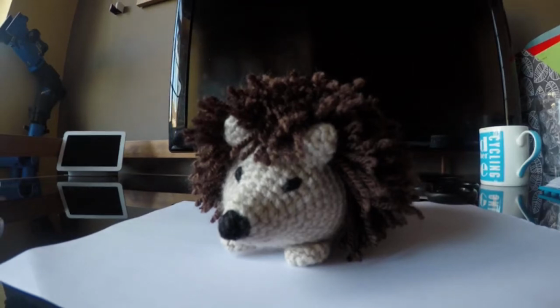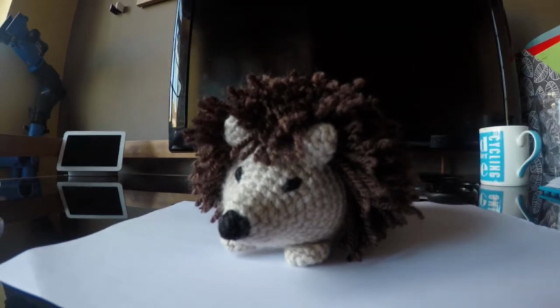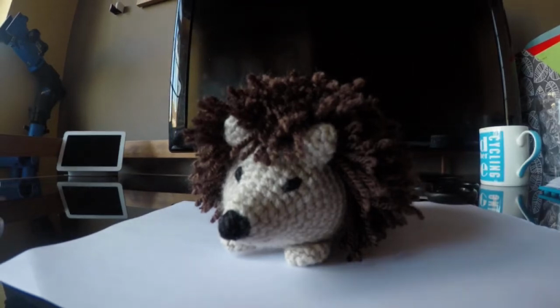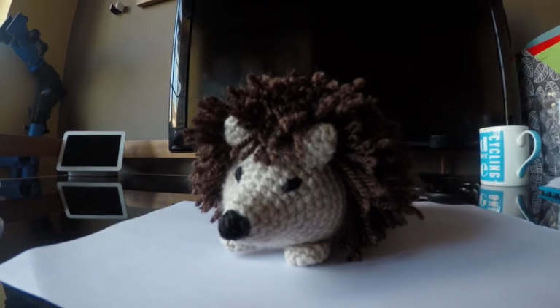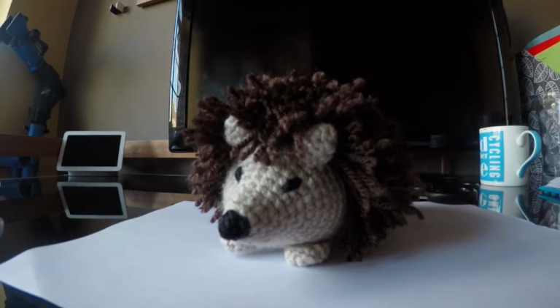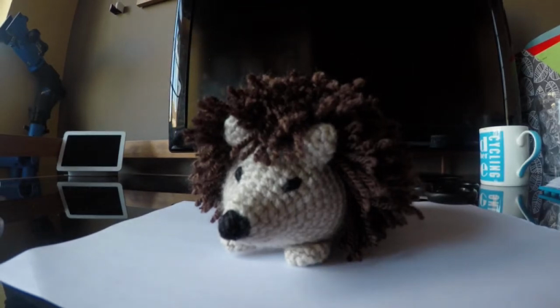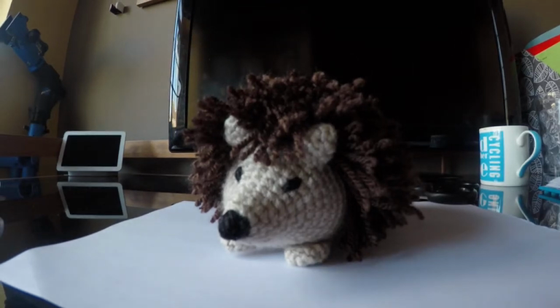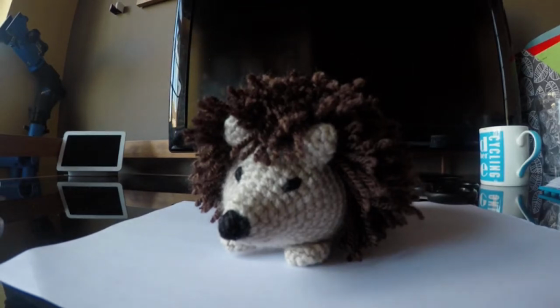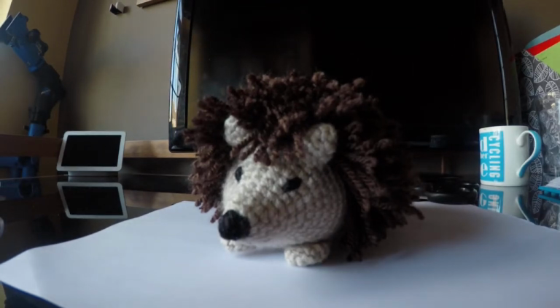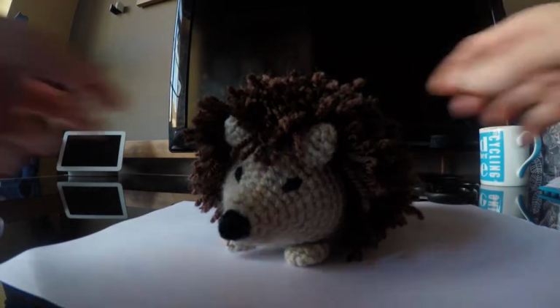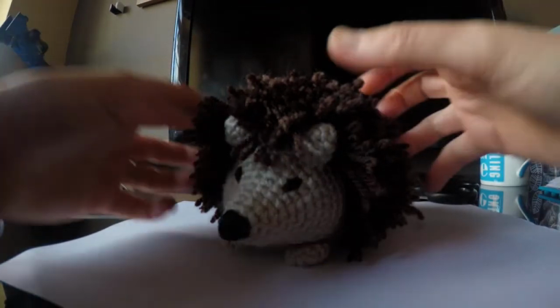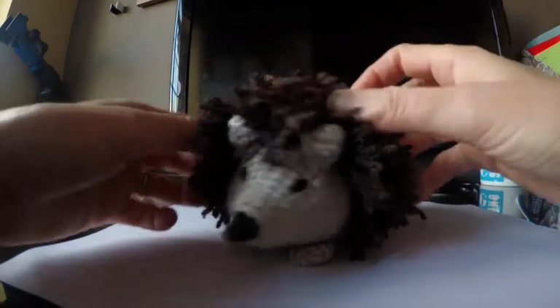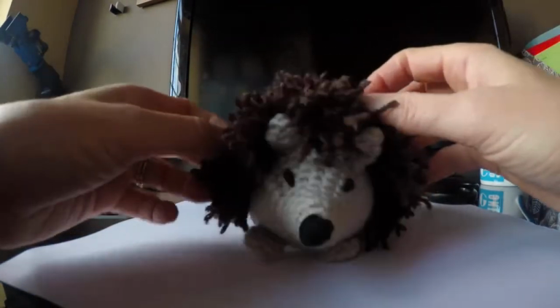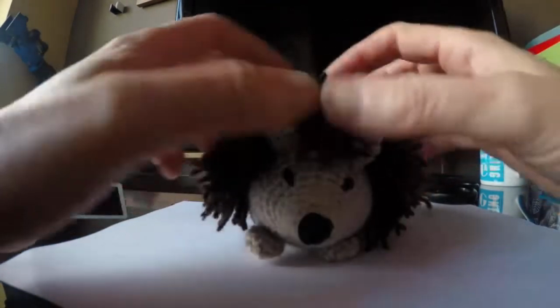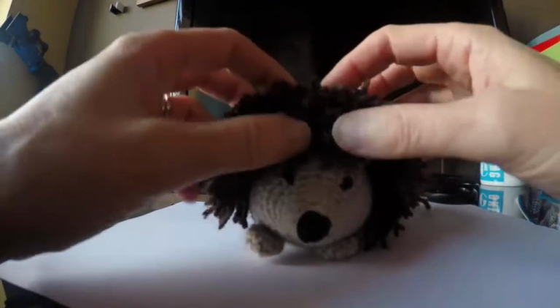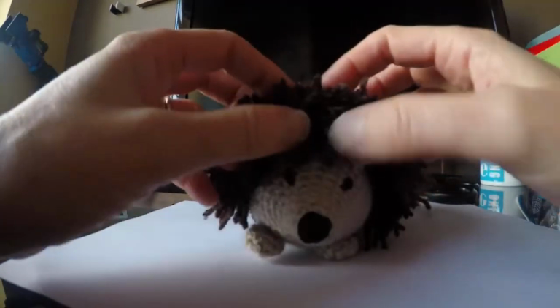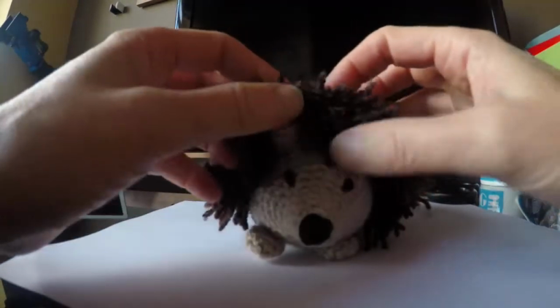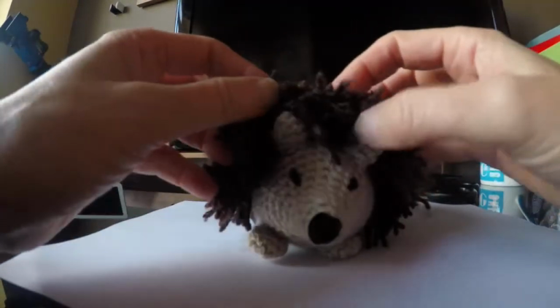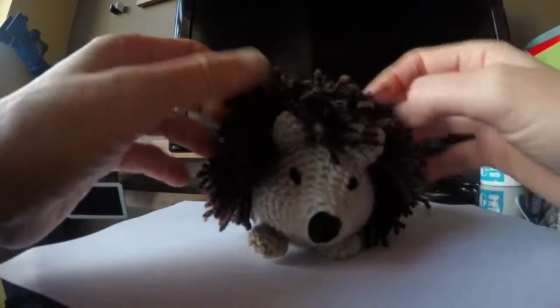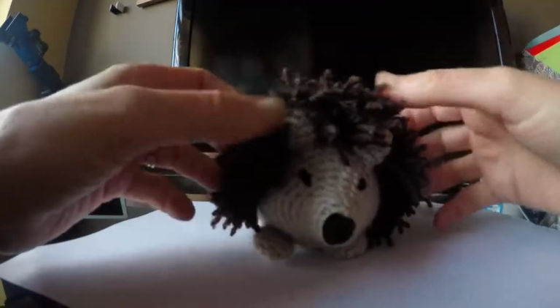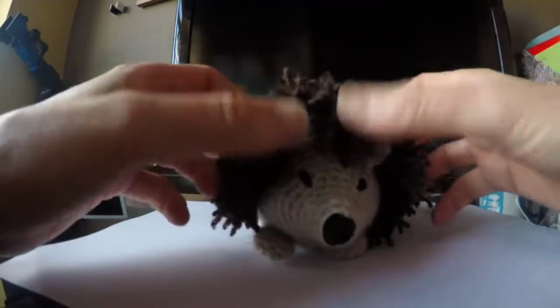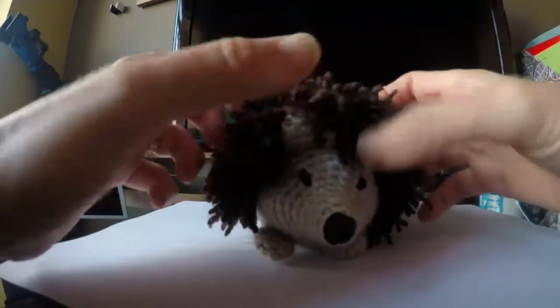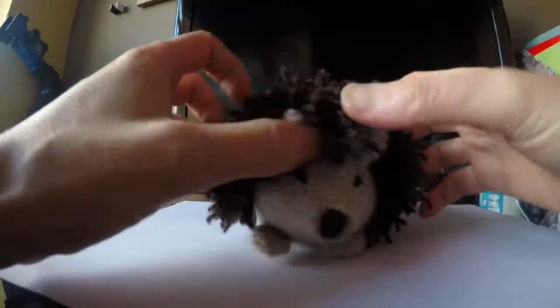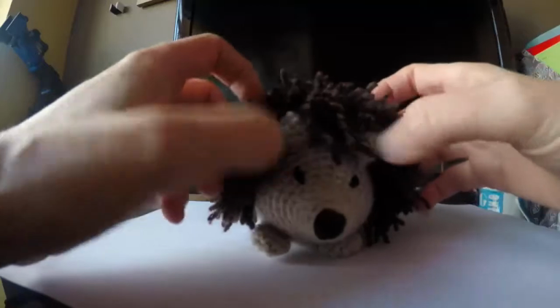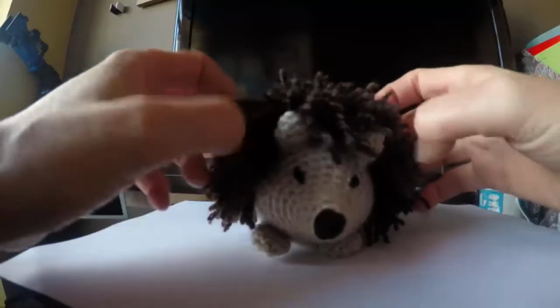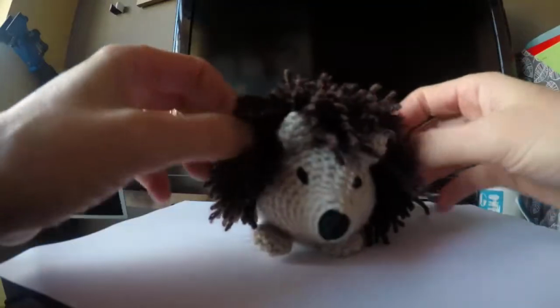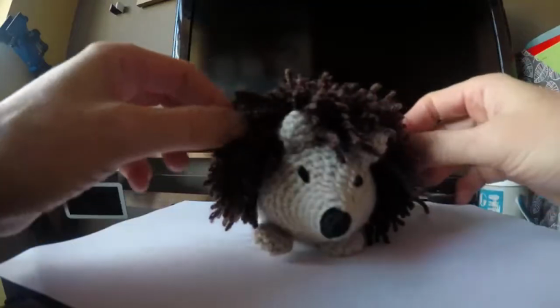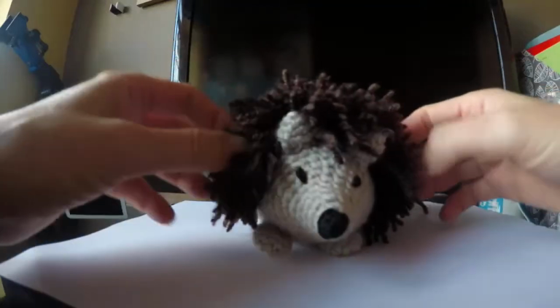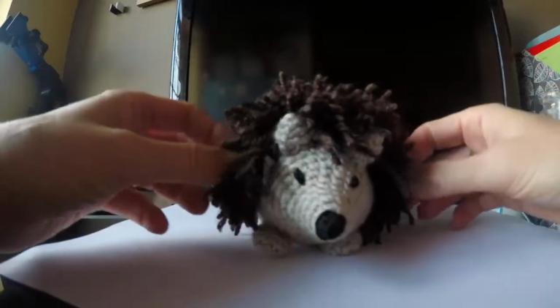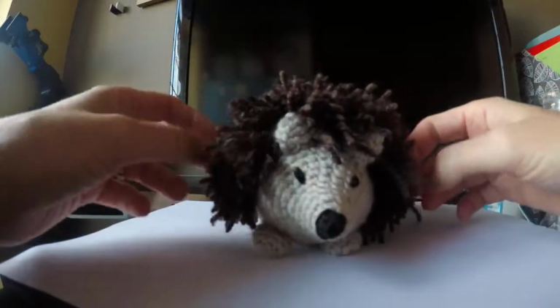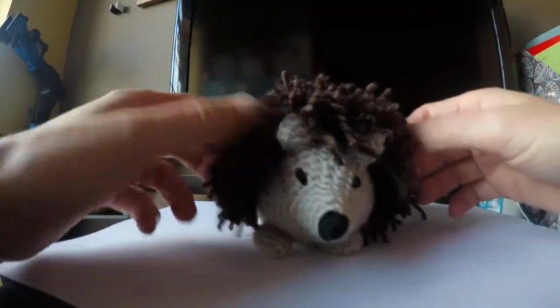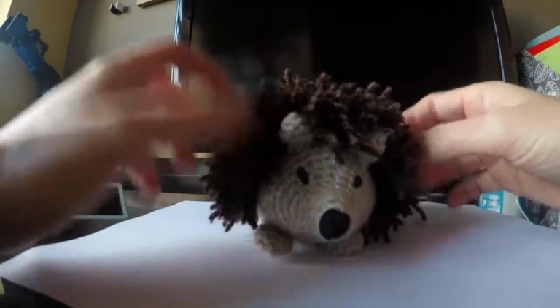So I've finally finished the hedgehog. I don't know what to call him. I think I might call him Horace — I think he looks like a Horace.